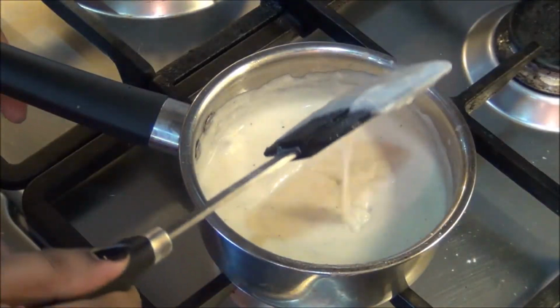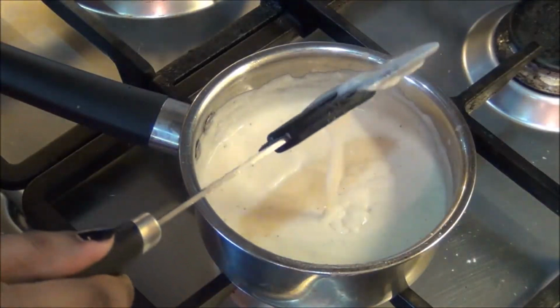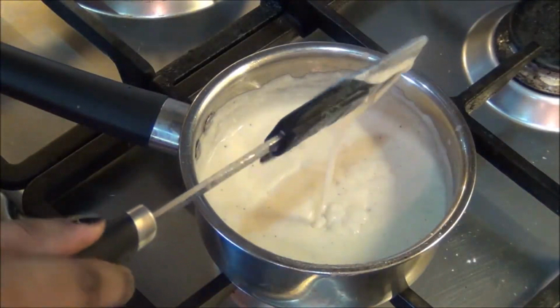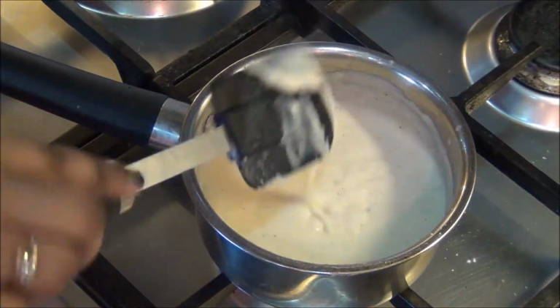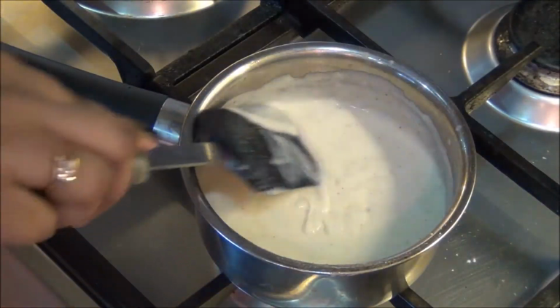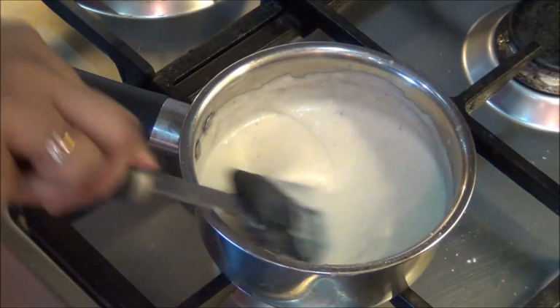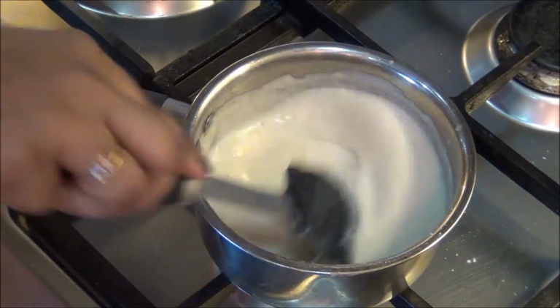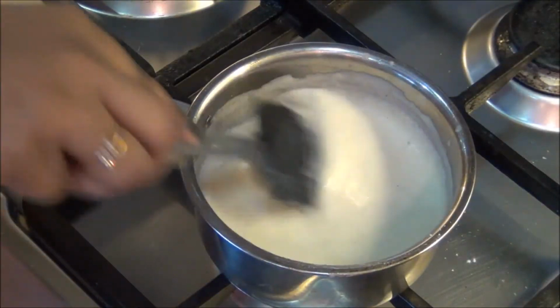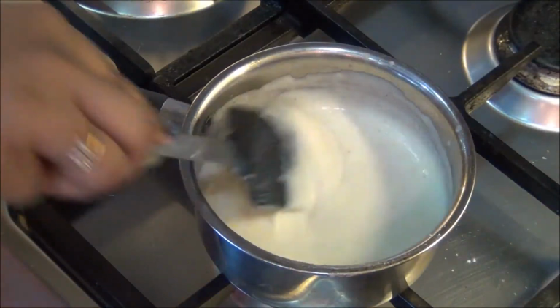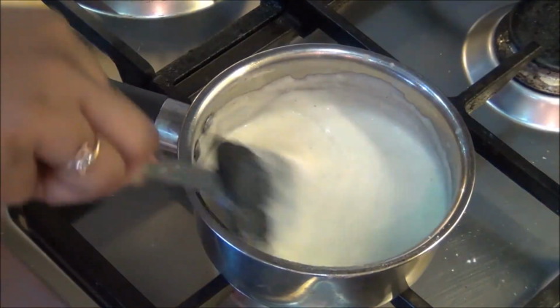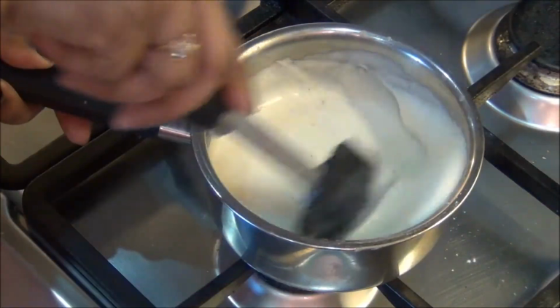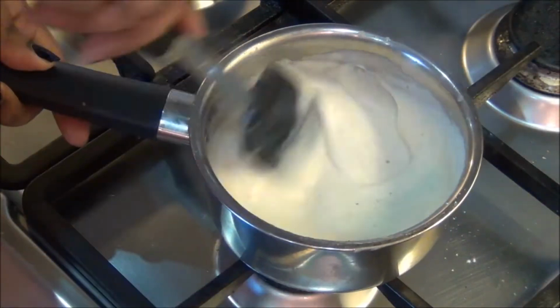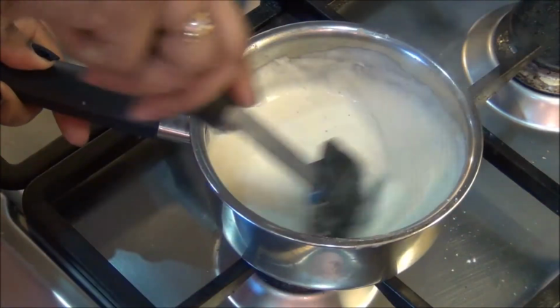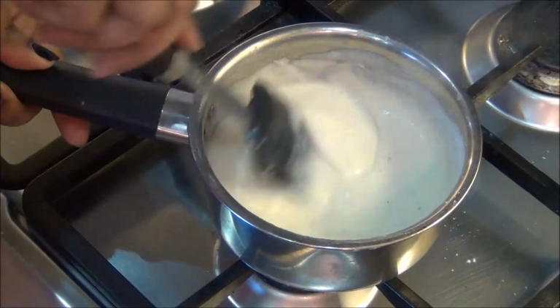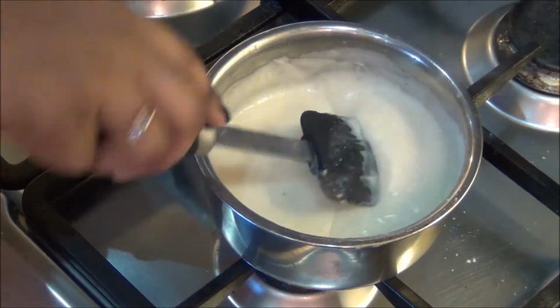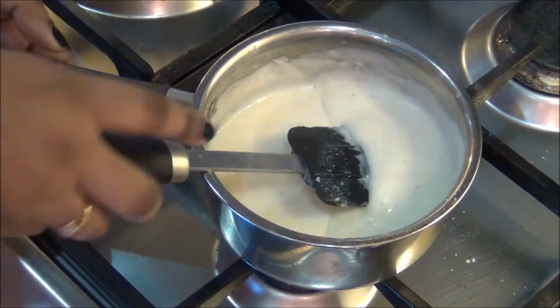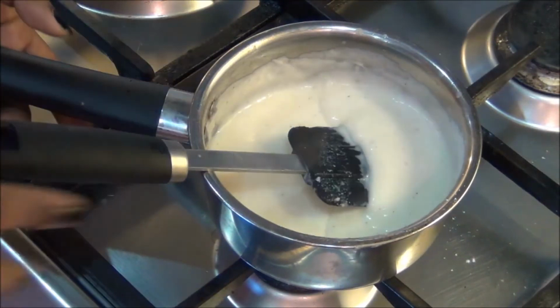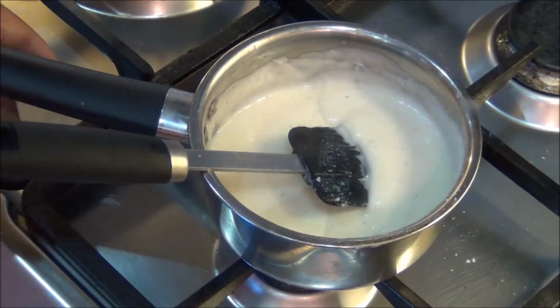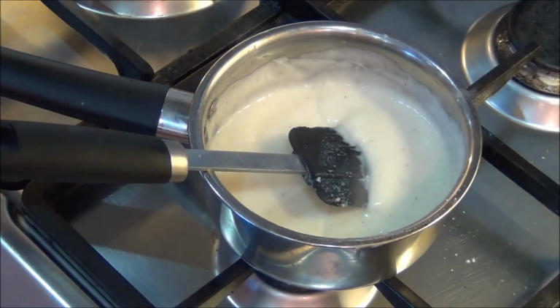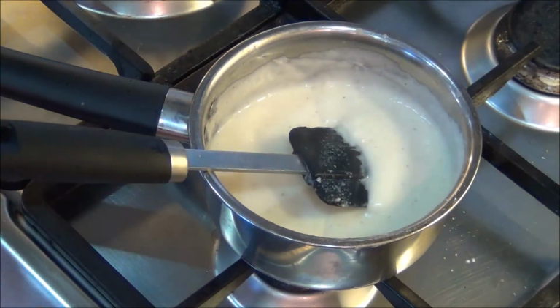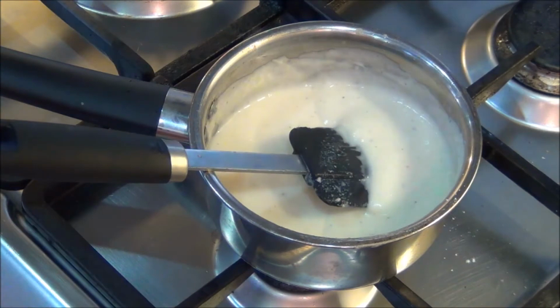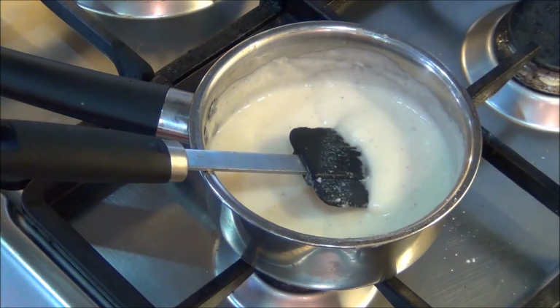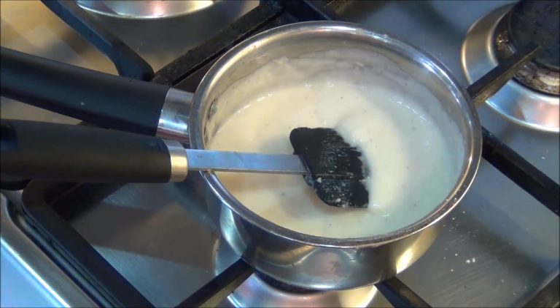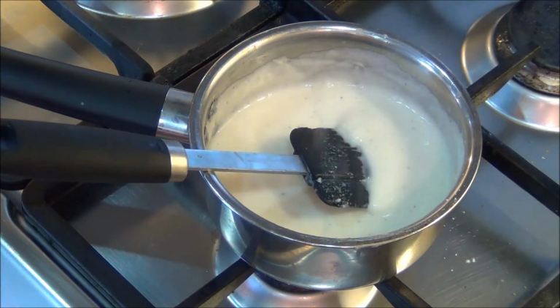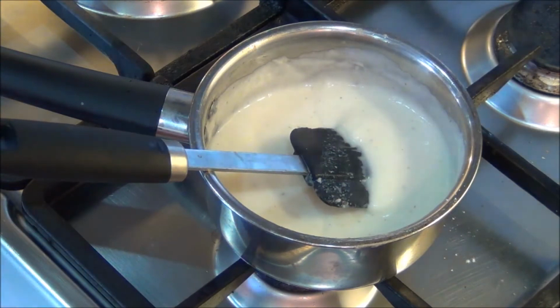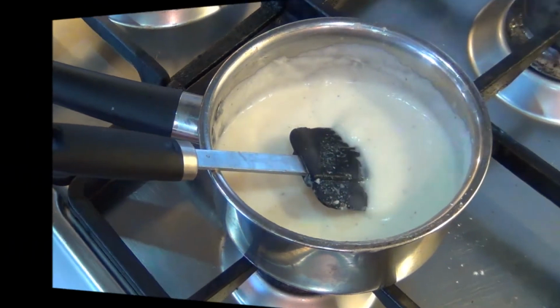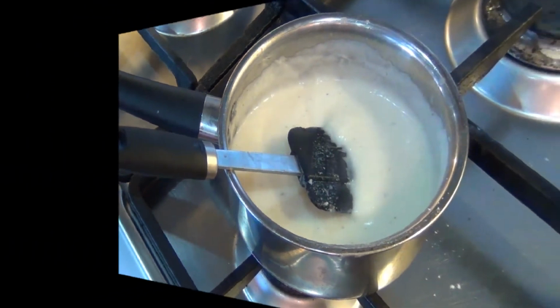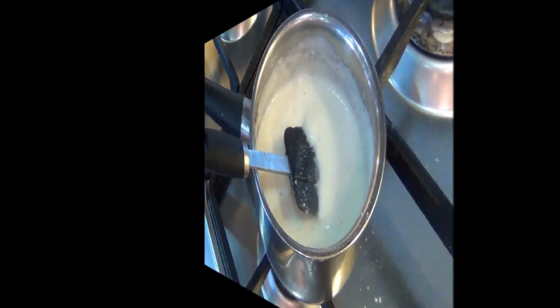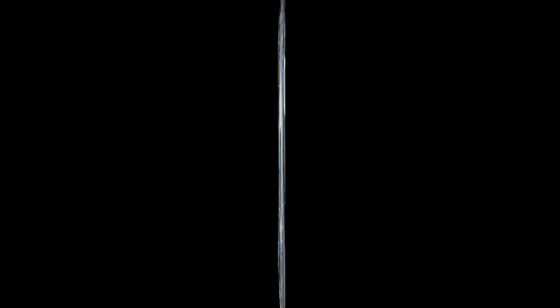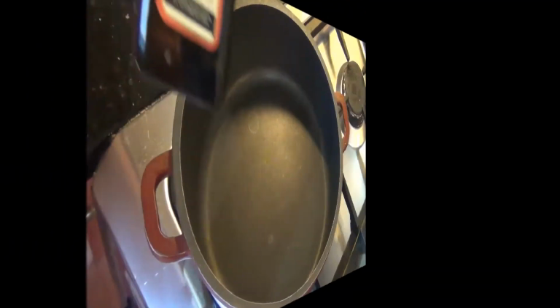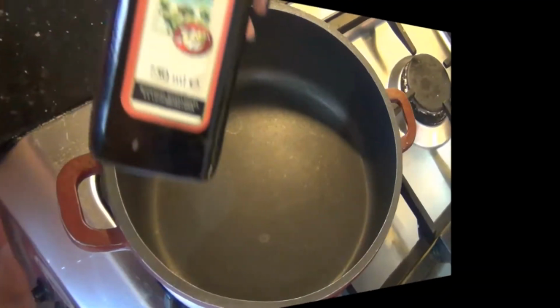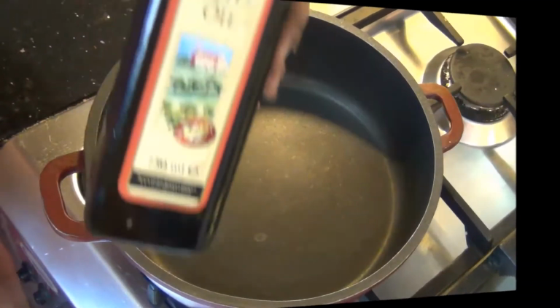Now you can see it has got a thick consistency. When you obtain this consistency, switch it off and keep it aside.